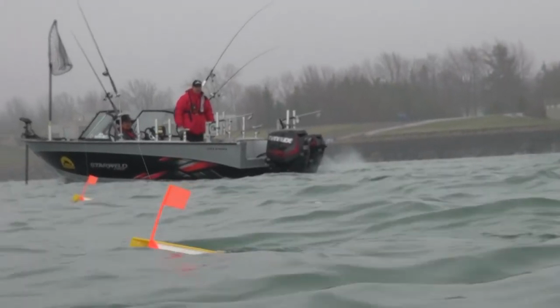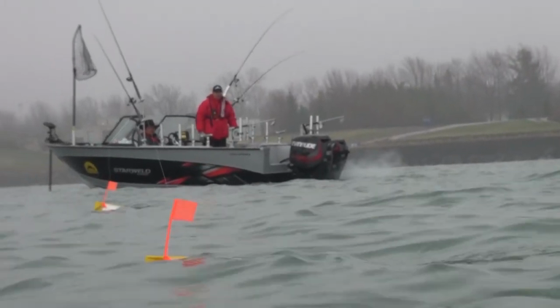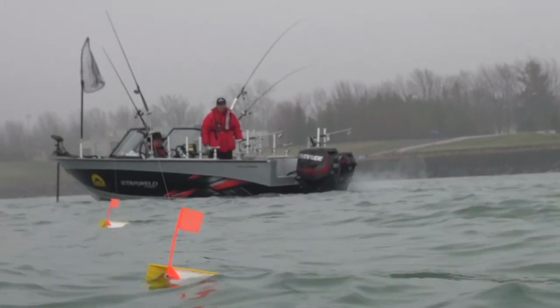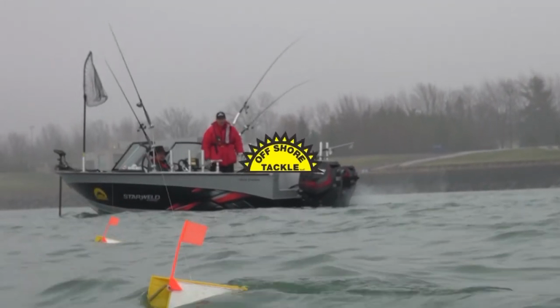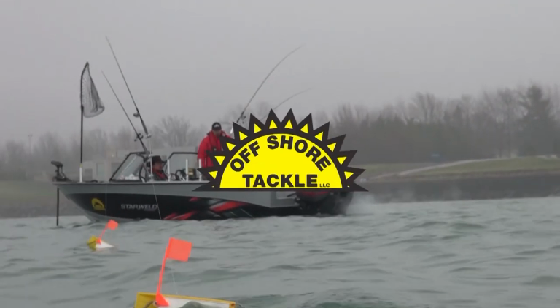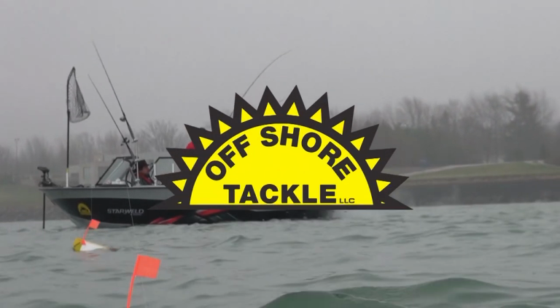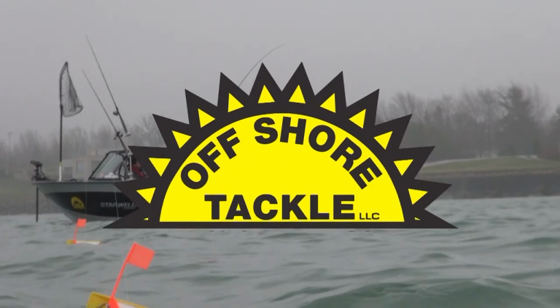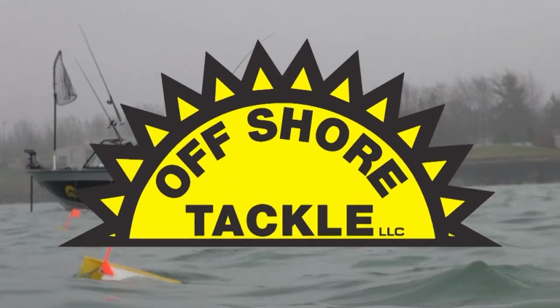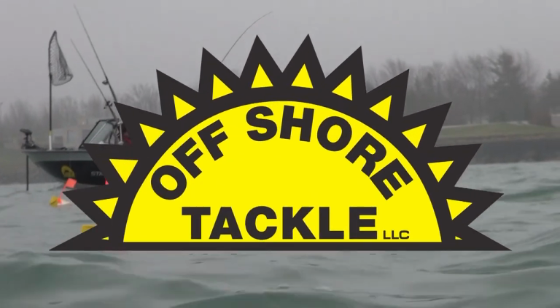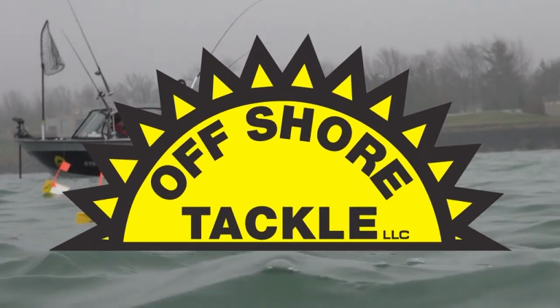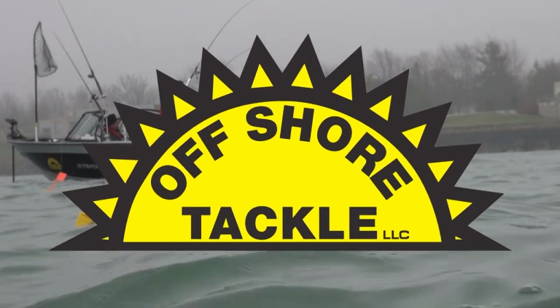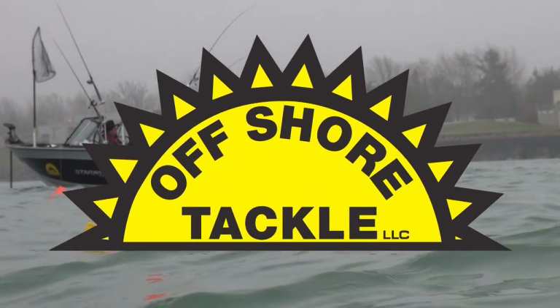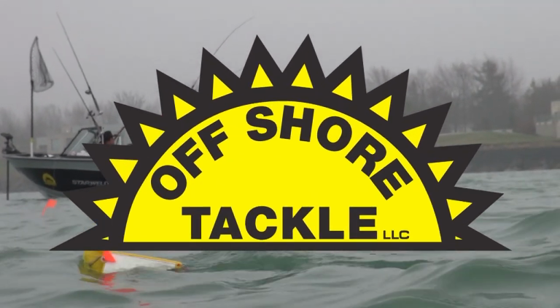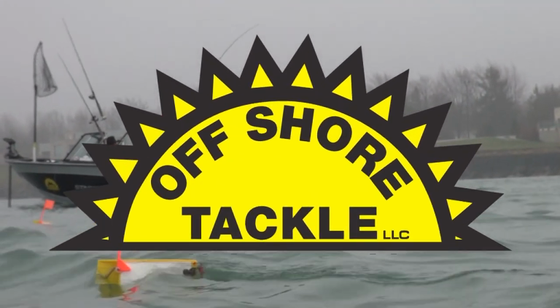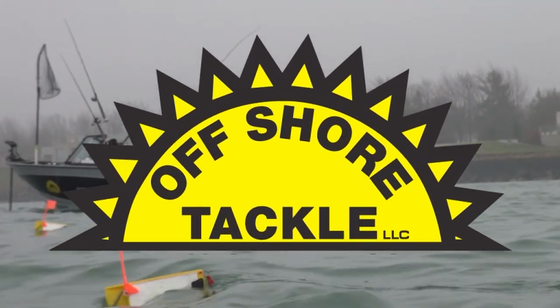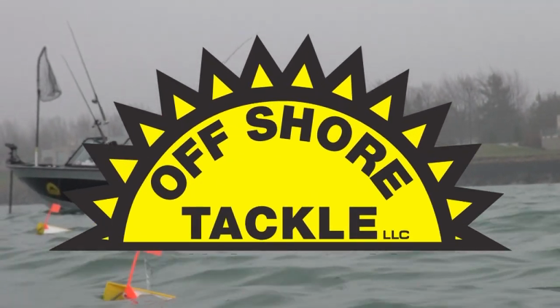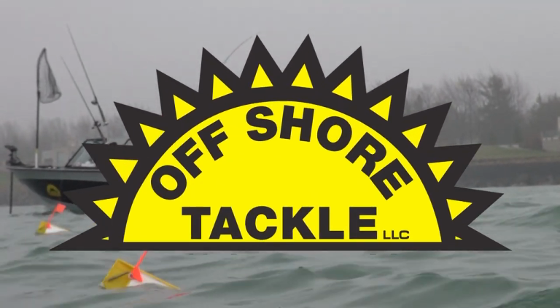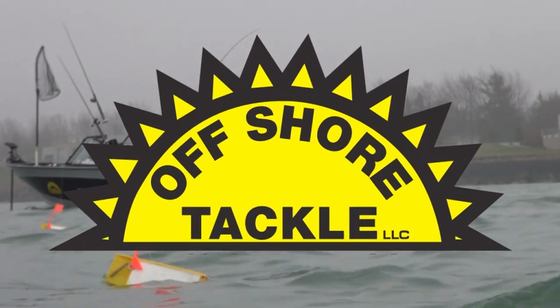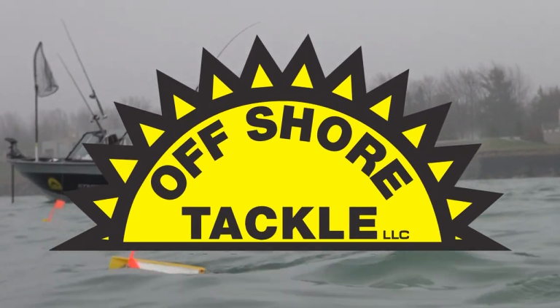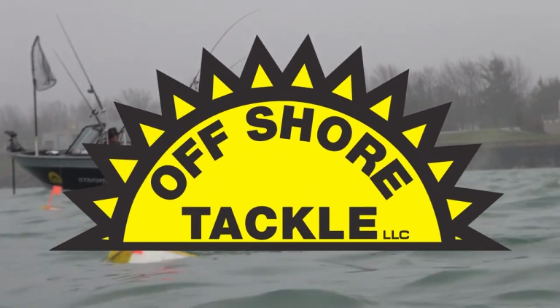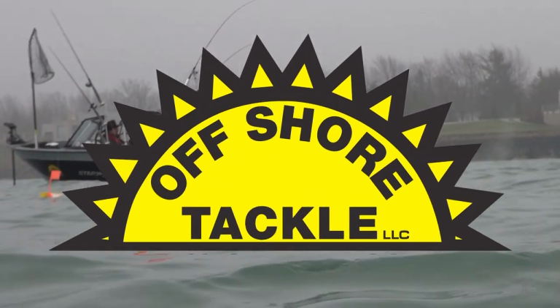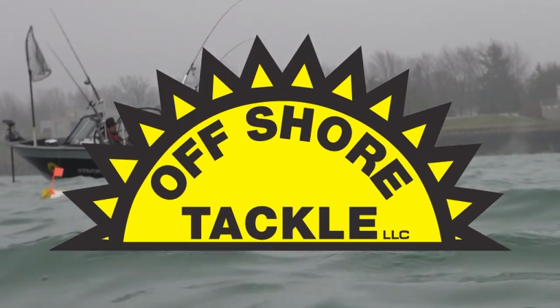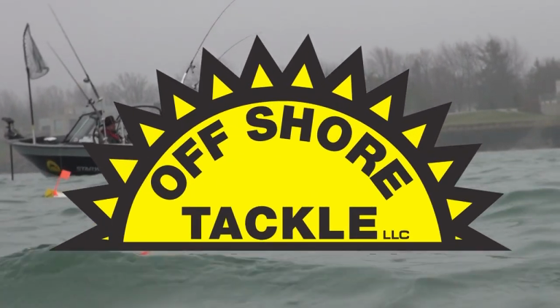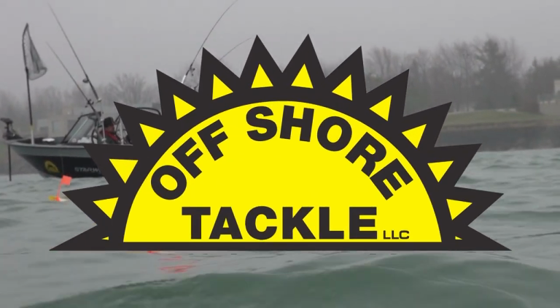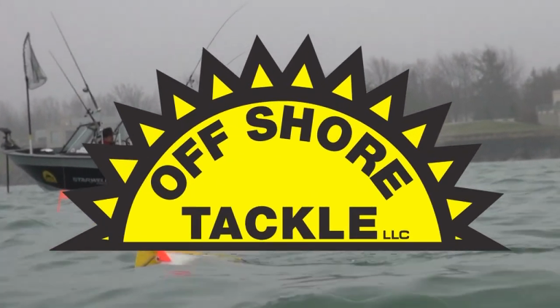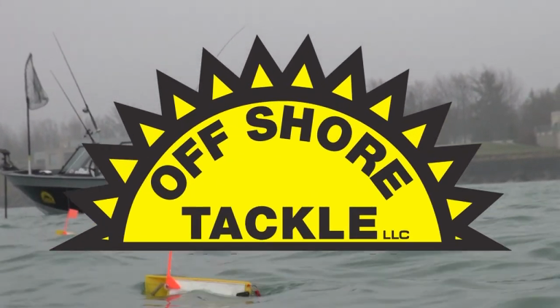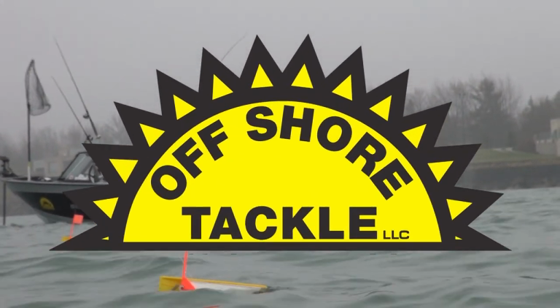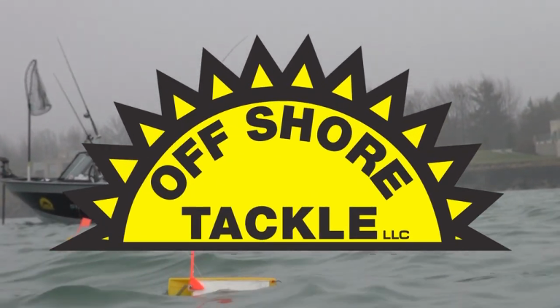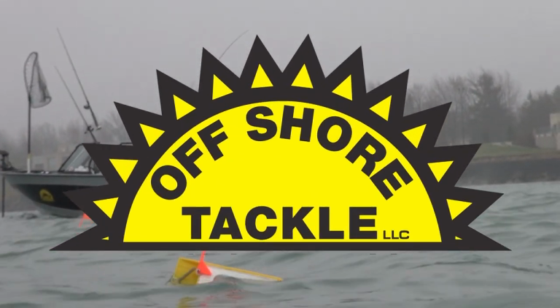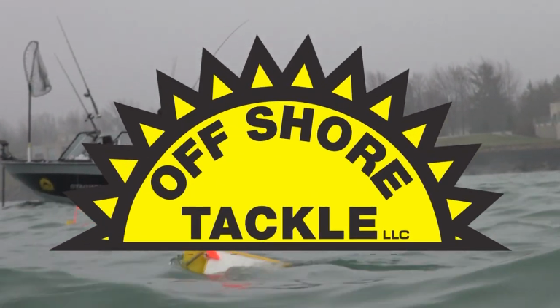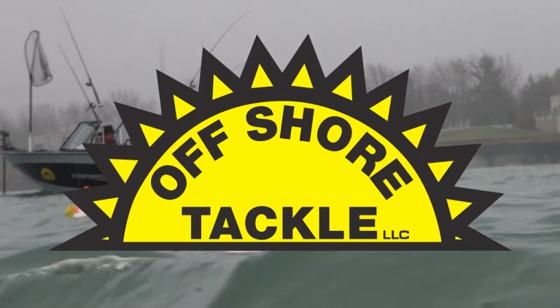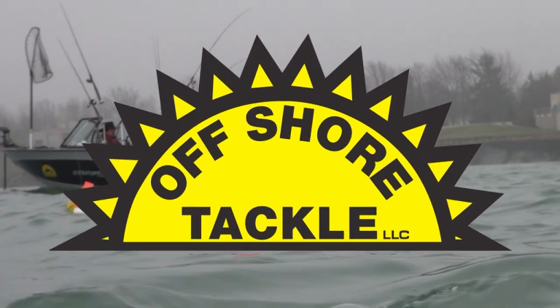Fishing 411 is brought to you by Offshore Tackle, your leader in trolling technology.